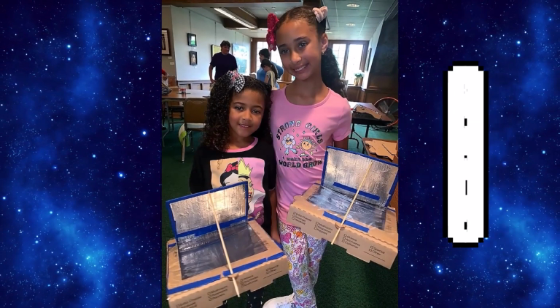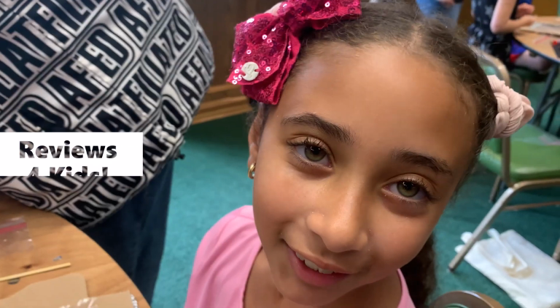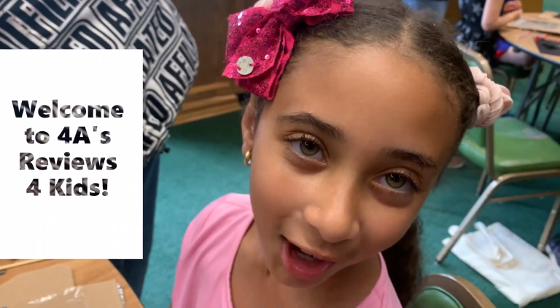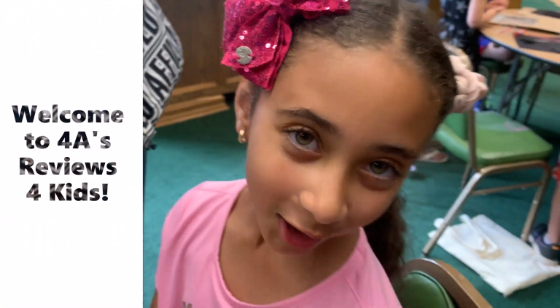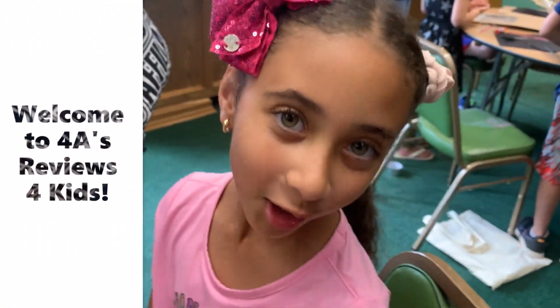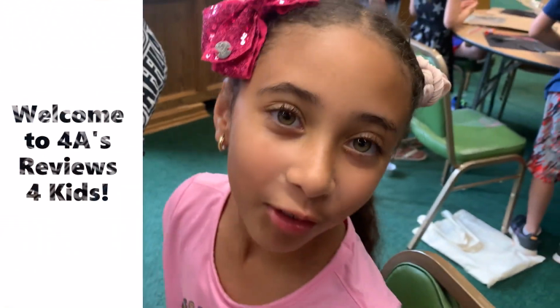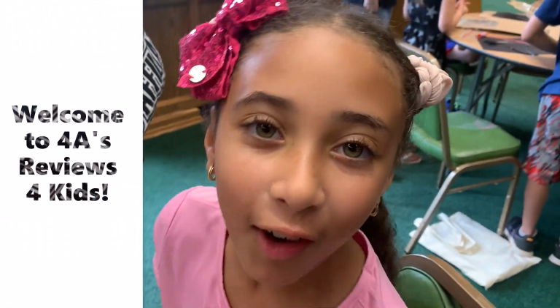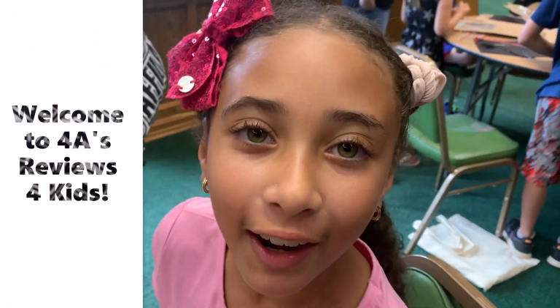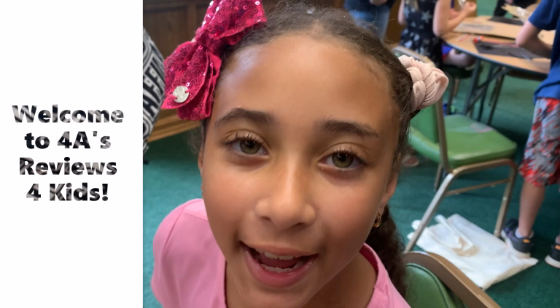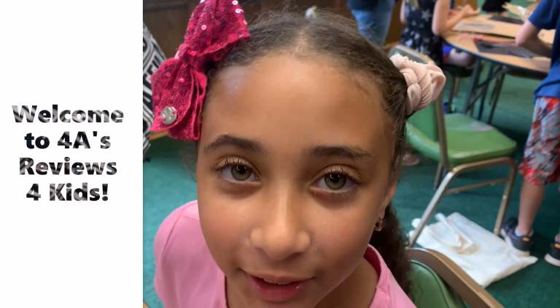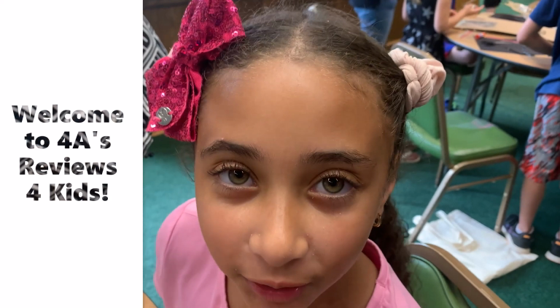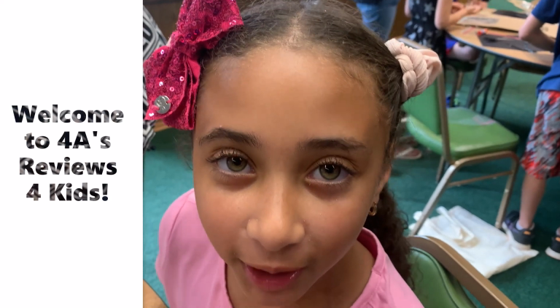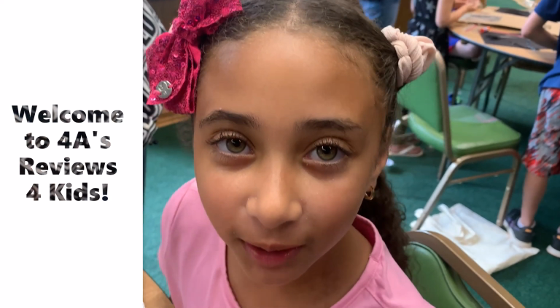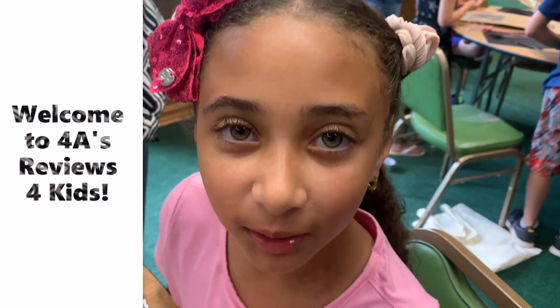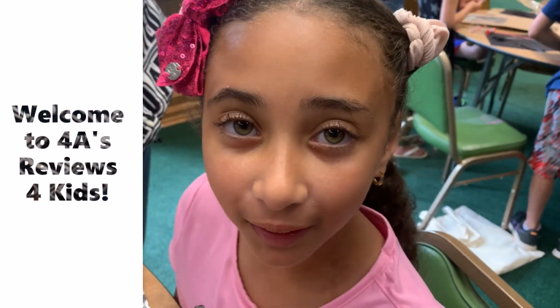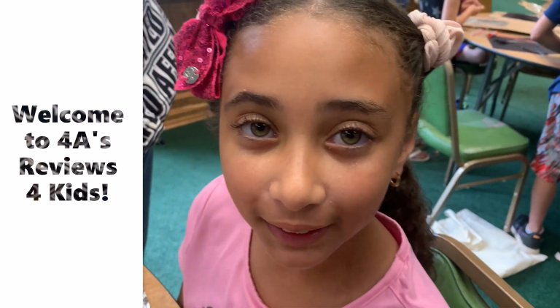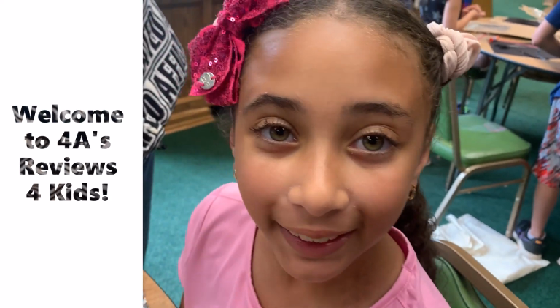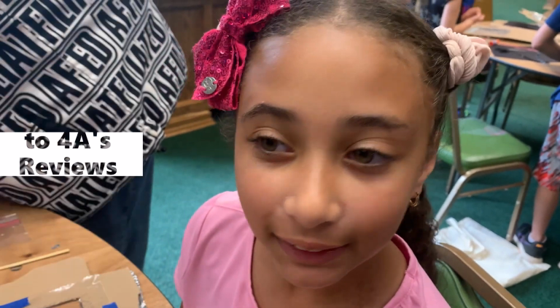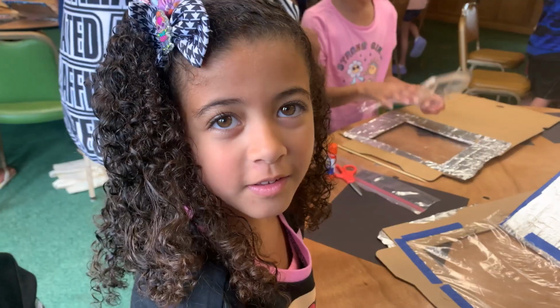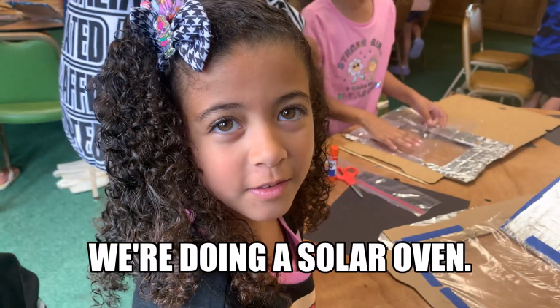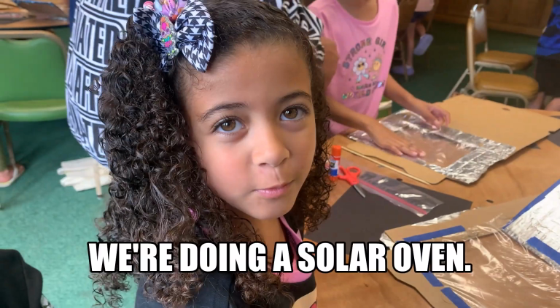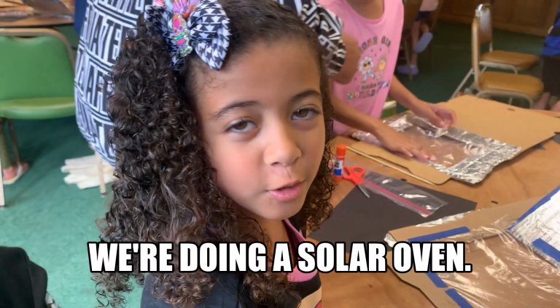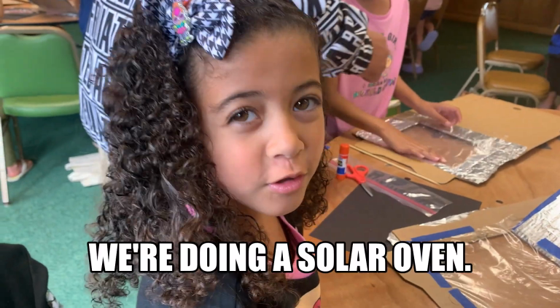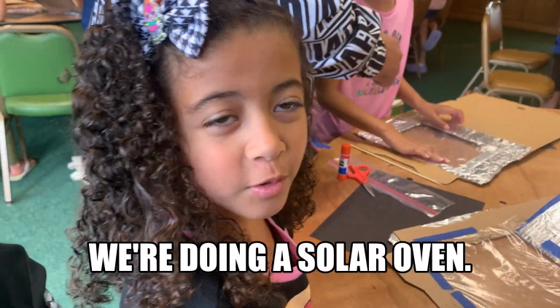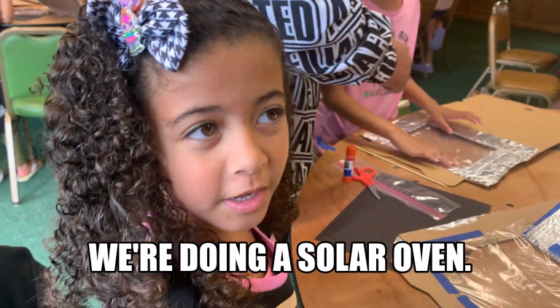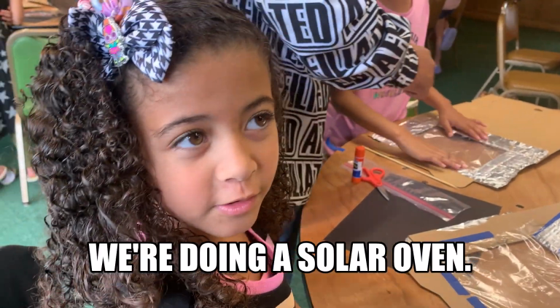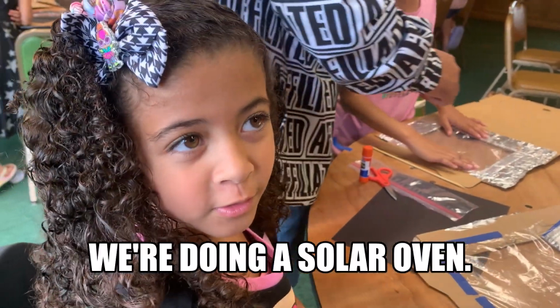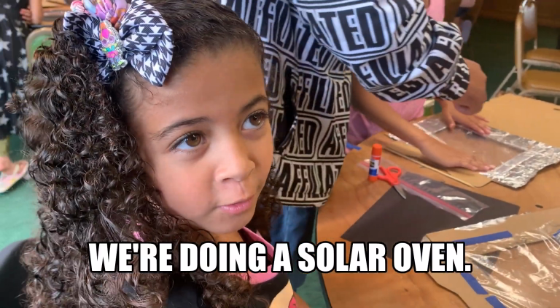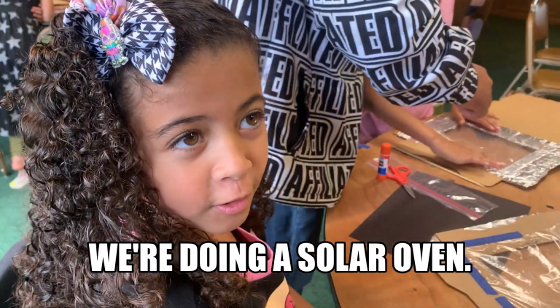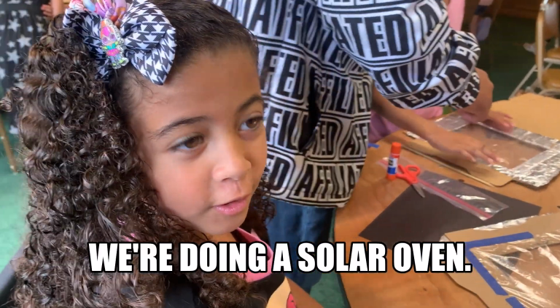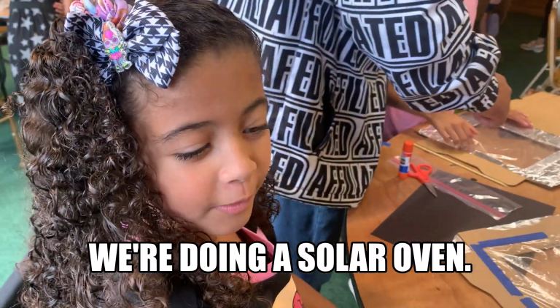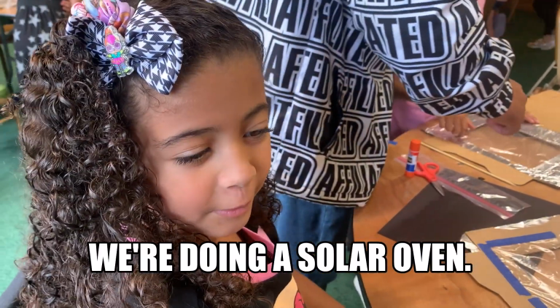Welcome to Floor 8, the beauty is for kids. We're doing a solar oven.